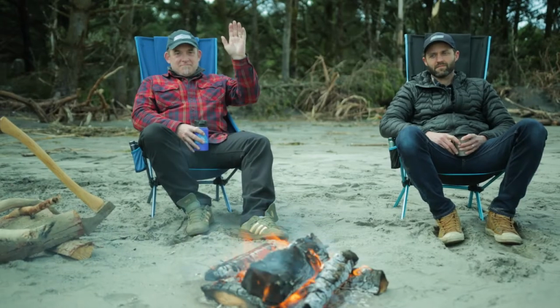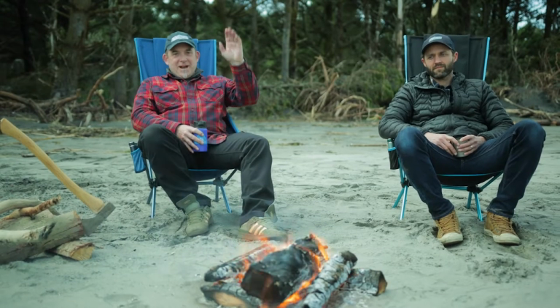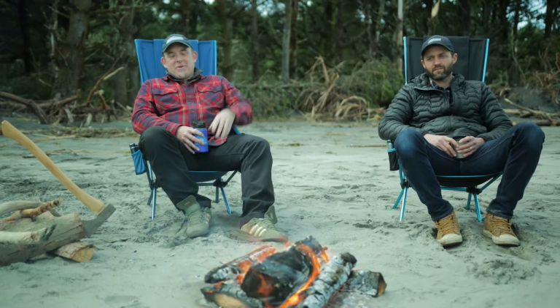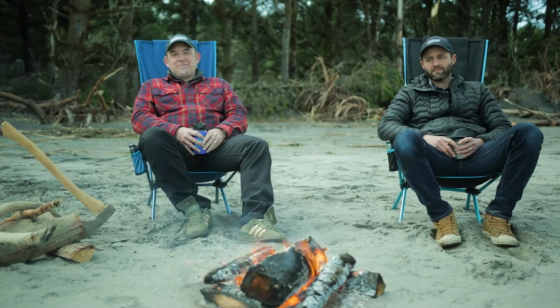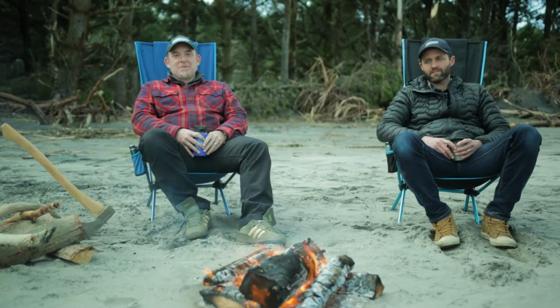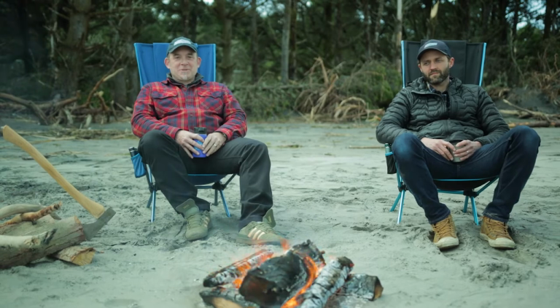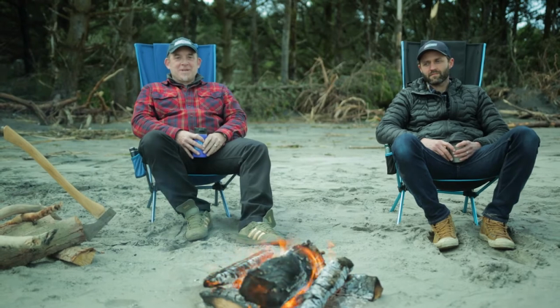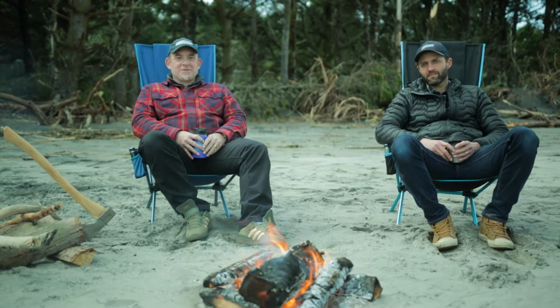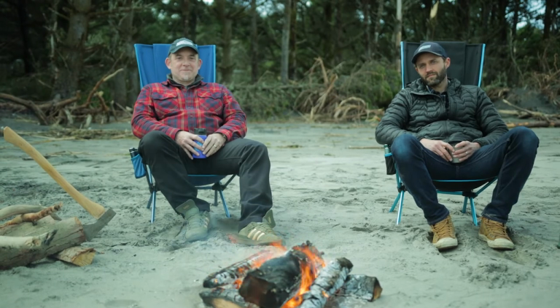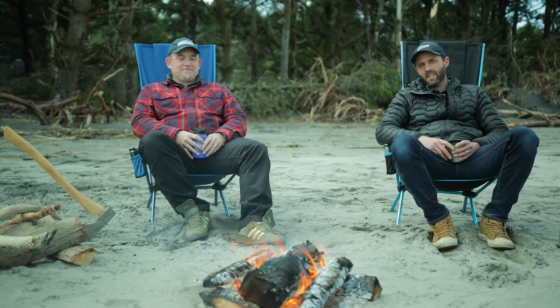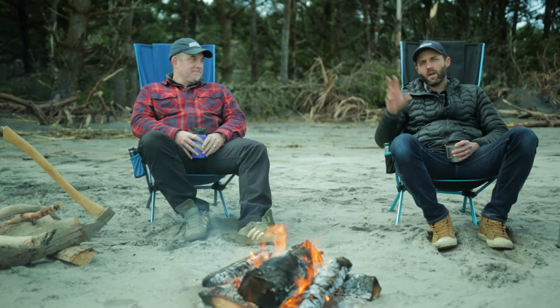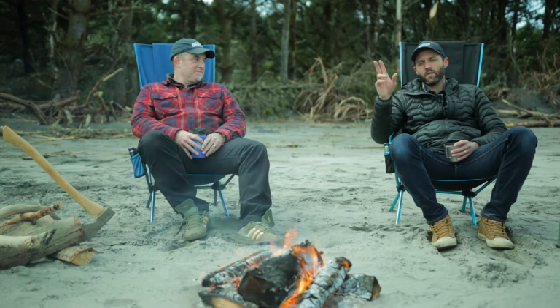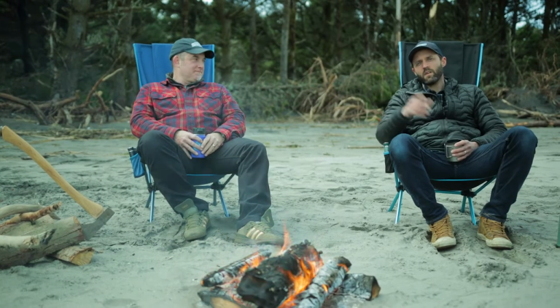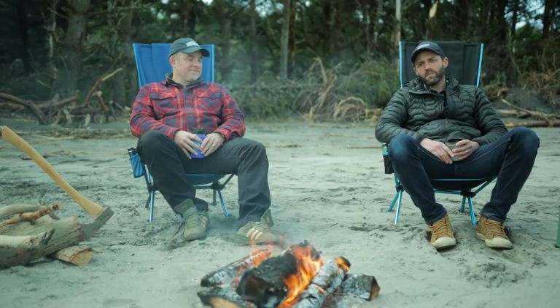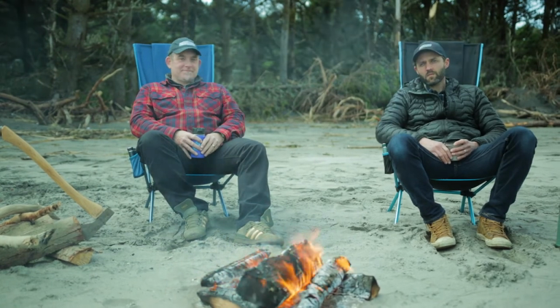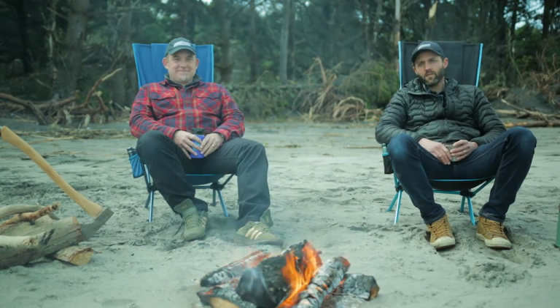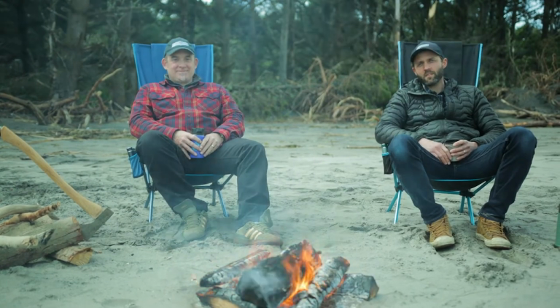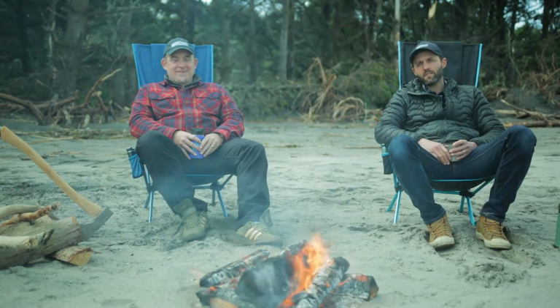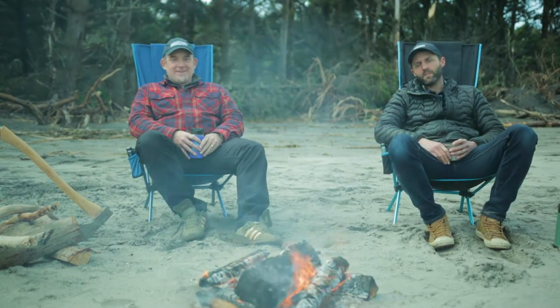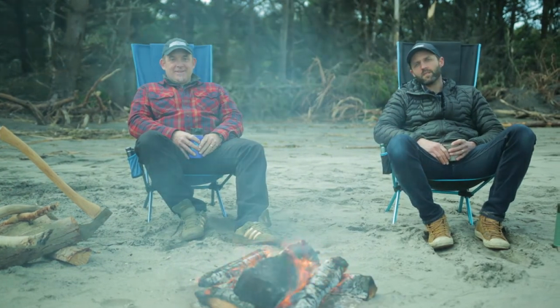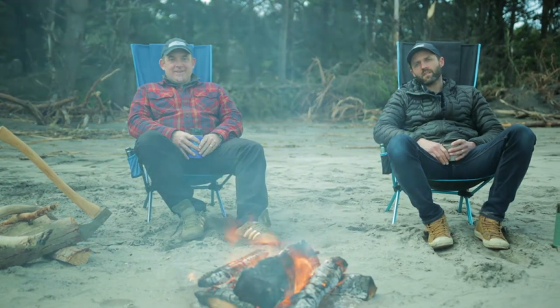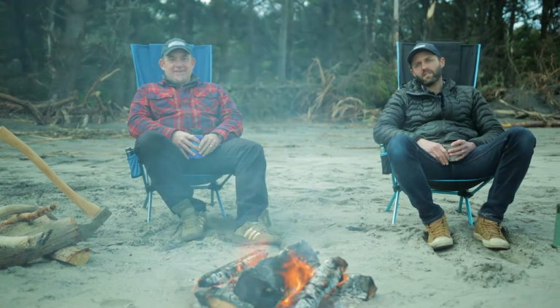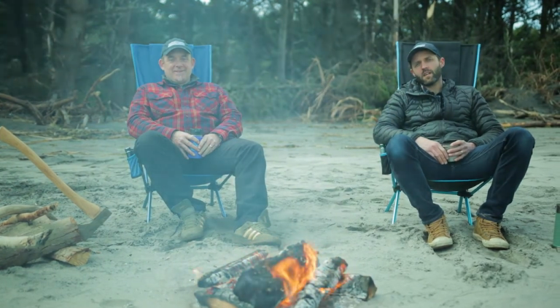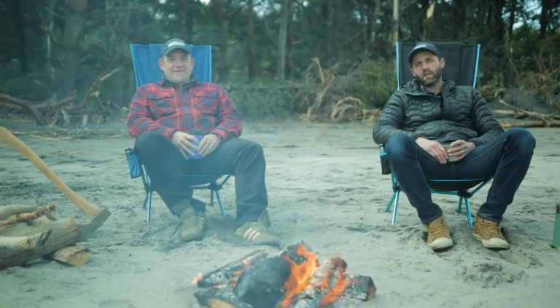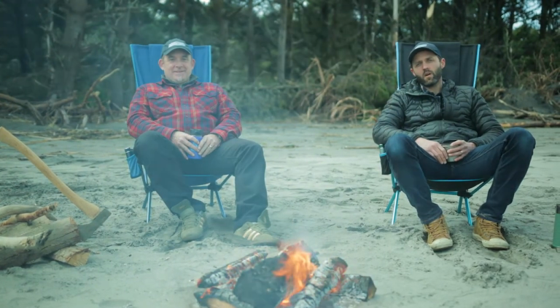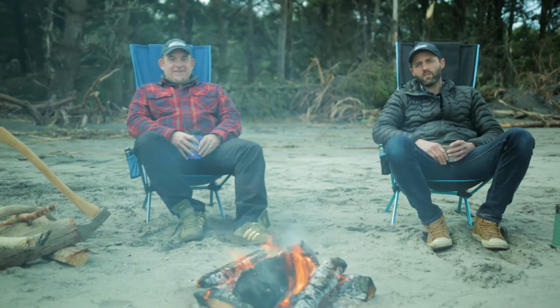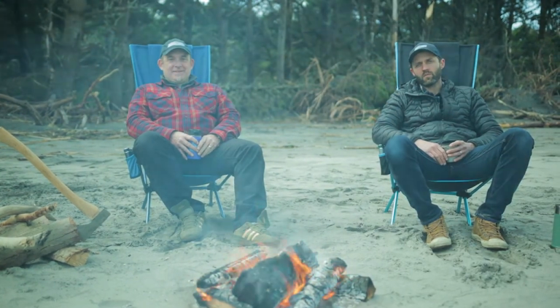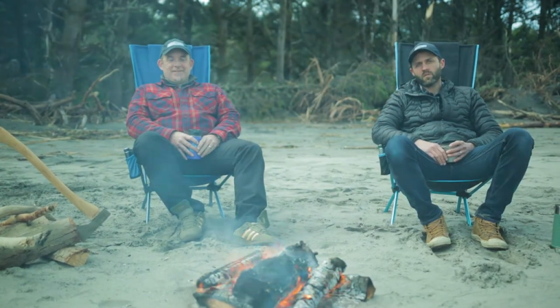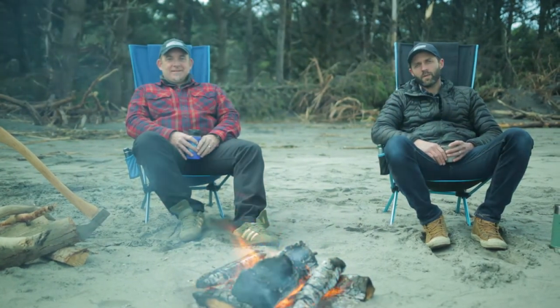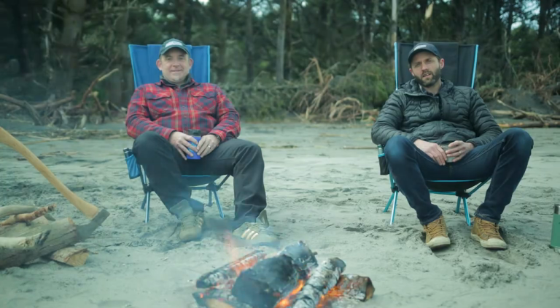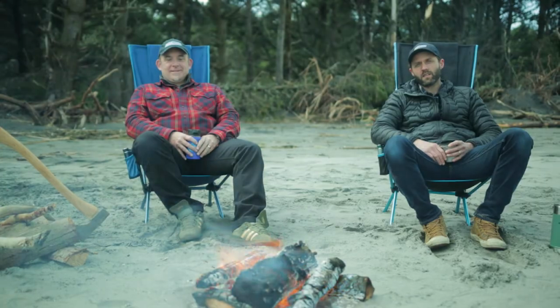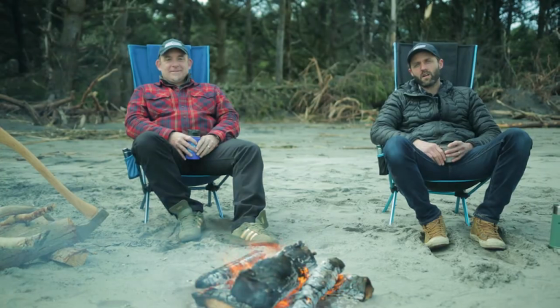Hi everyone, I'm Spencer Houser. I'm Peter Williams. We're the founders of Super Pacific and today we're going to walk you through the Switchback X1.